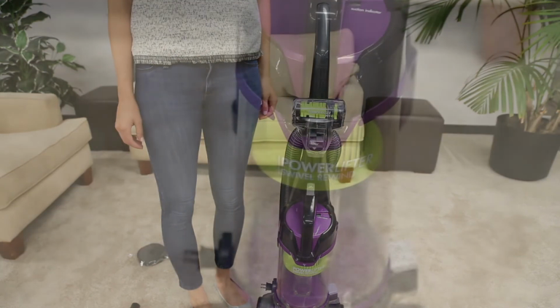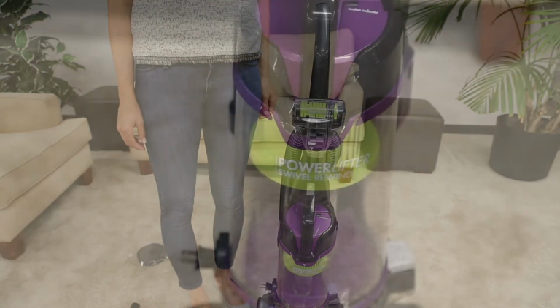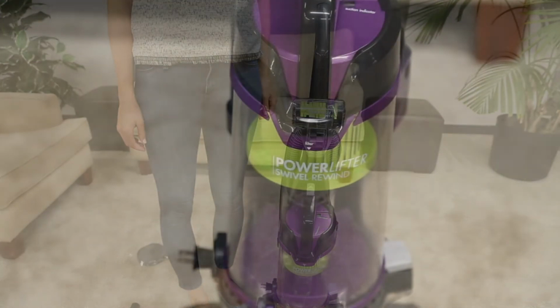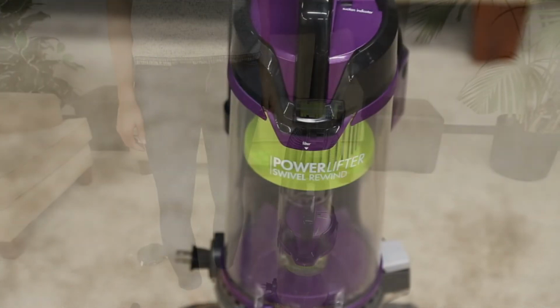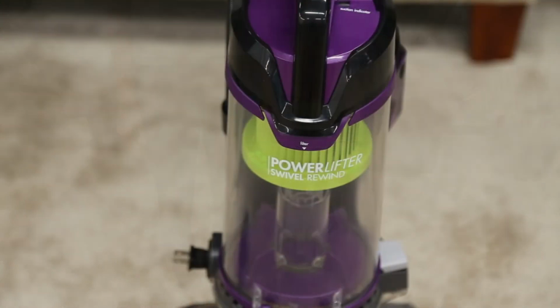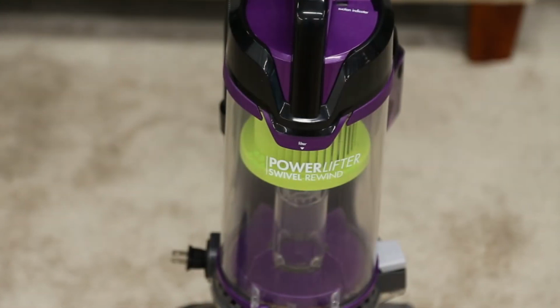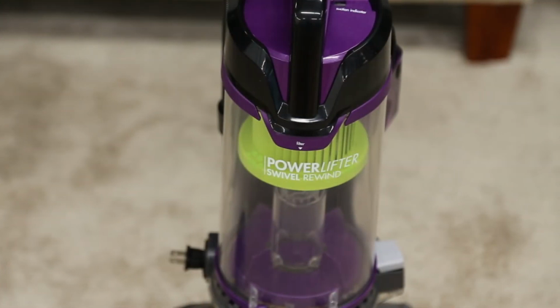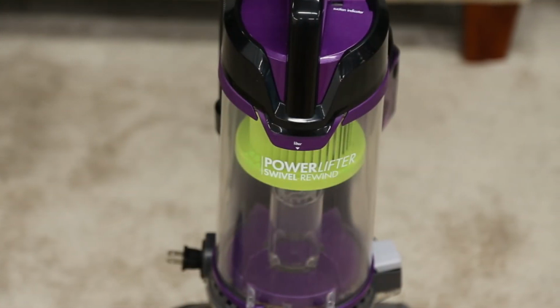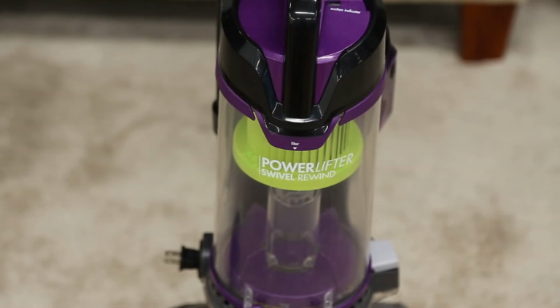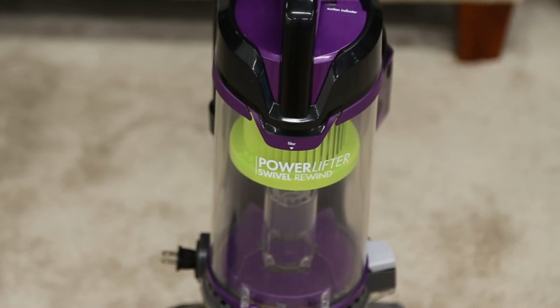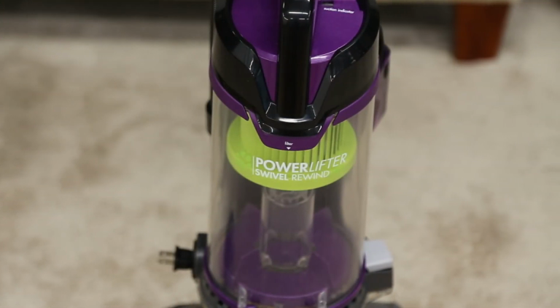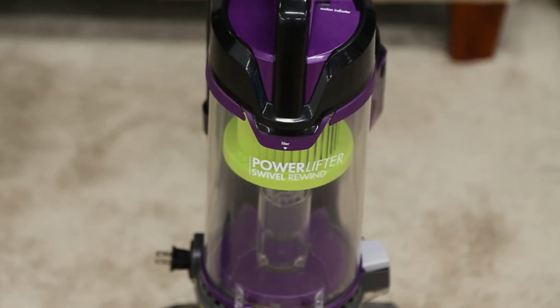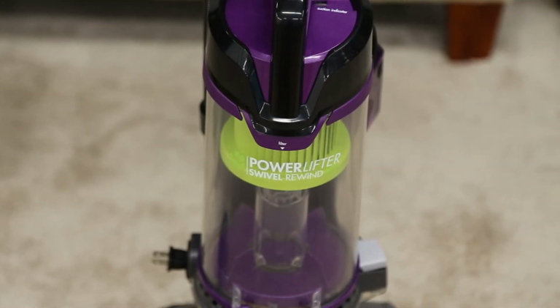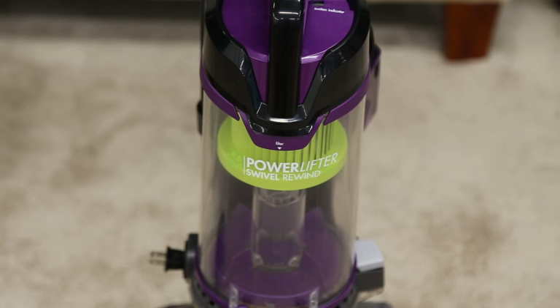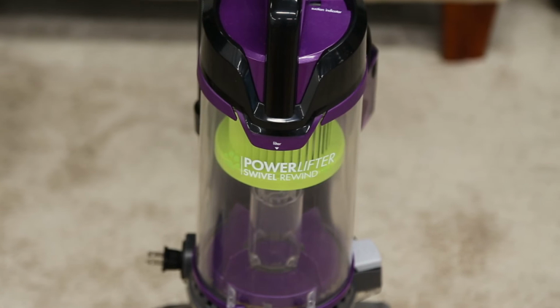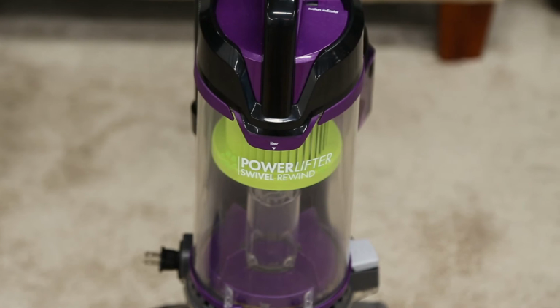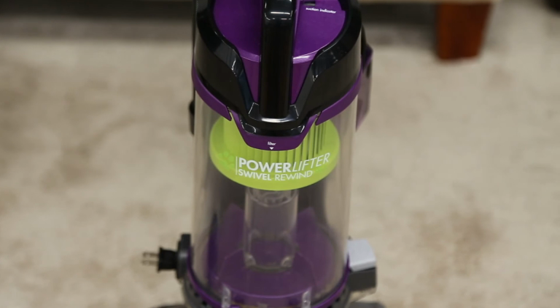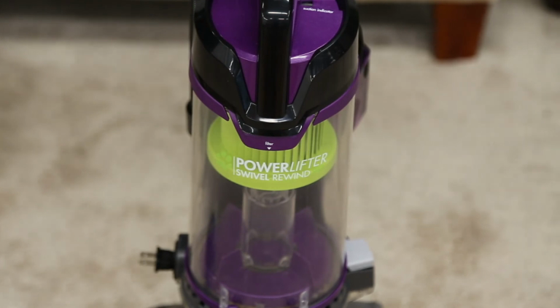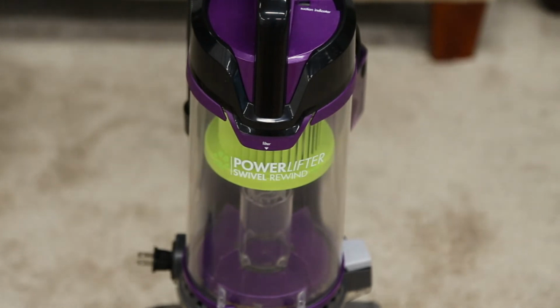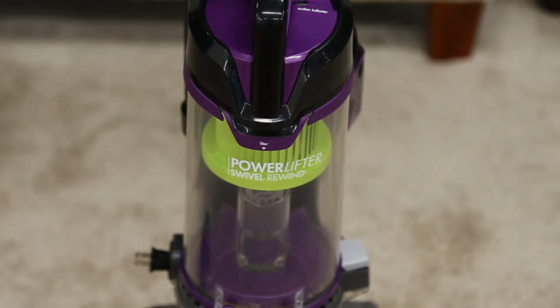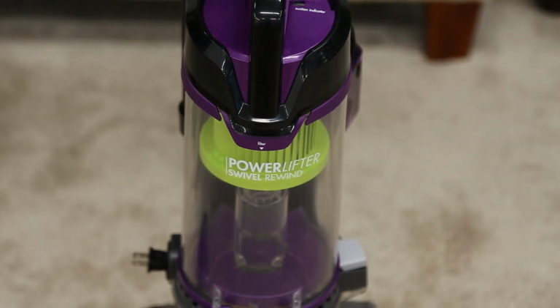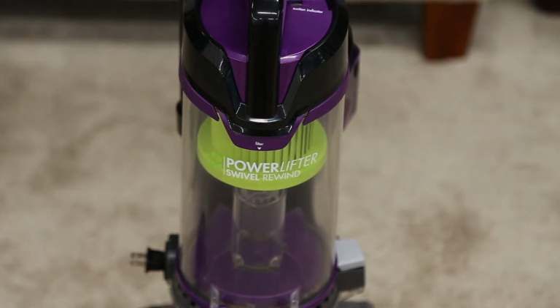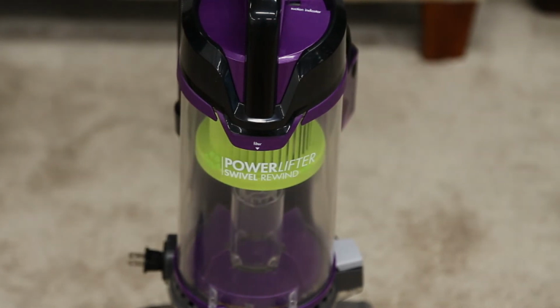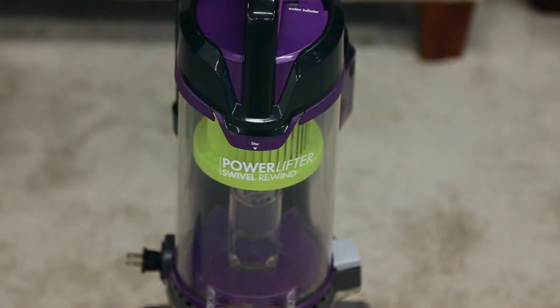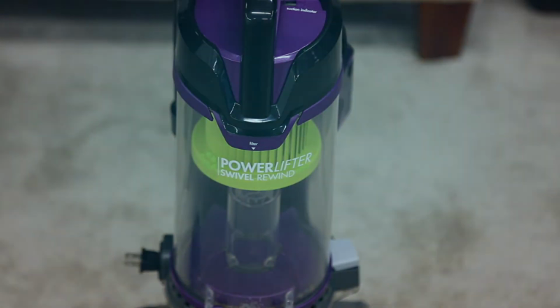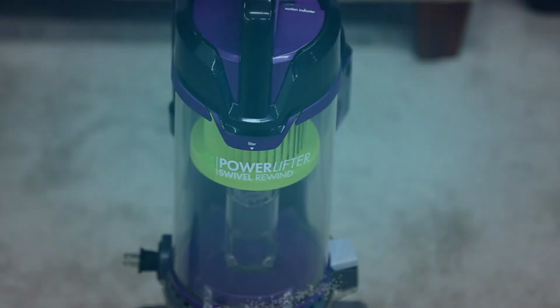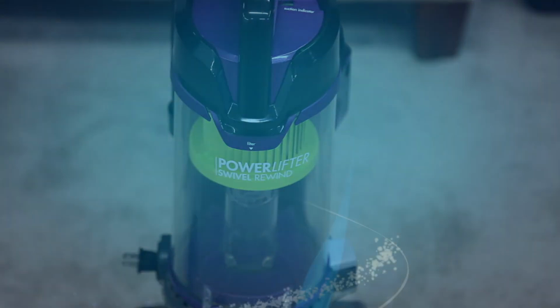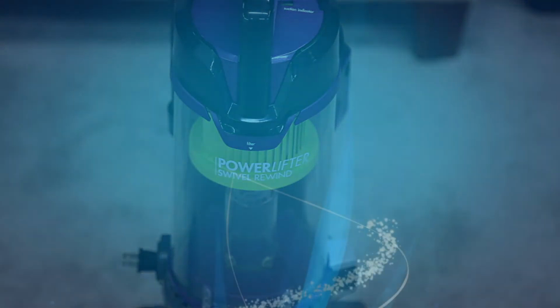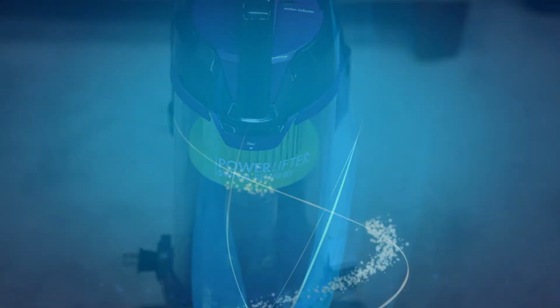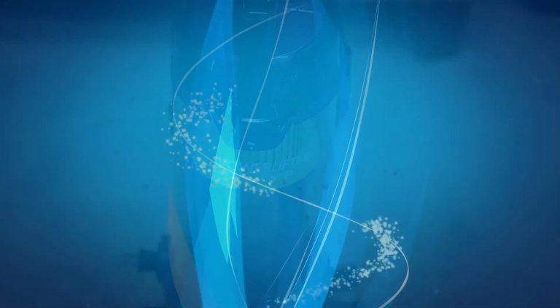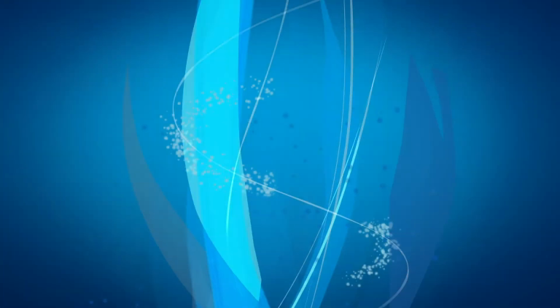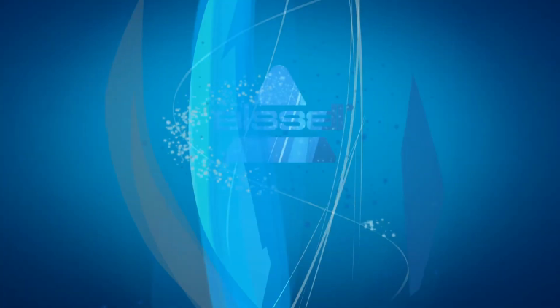That's it. You're now ready to start using your PowerLifter SwivelPet Rewind Vacuum.